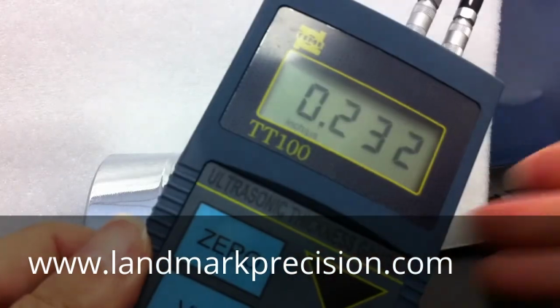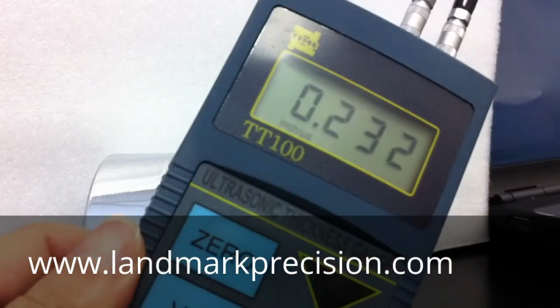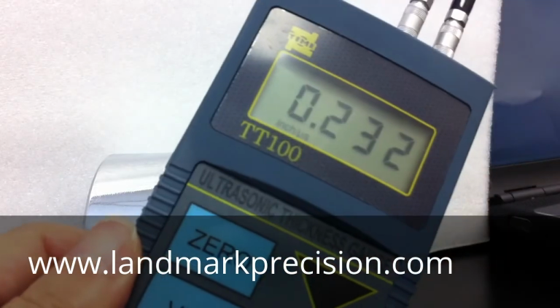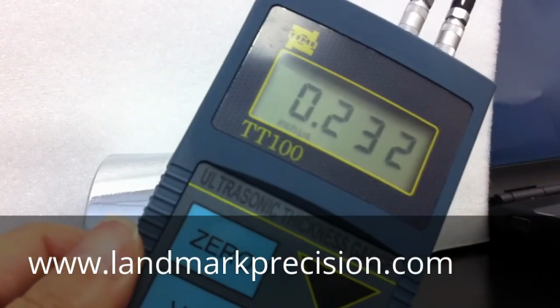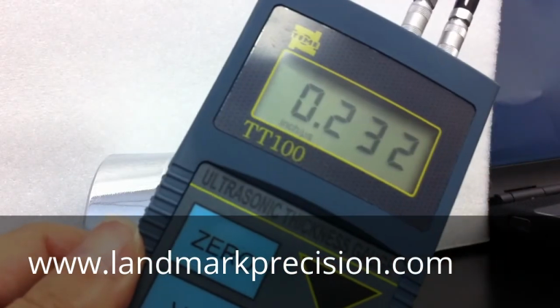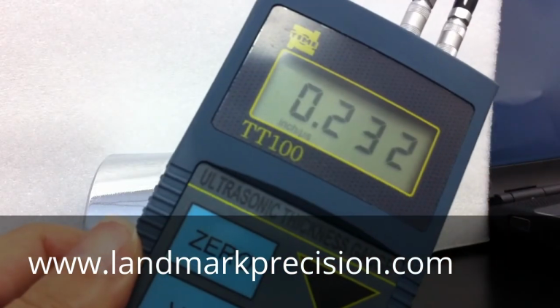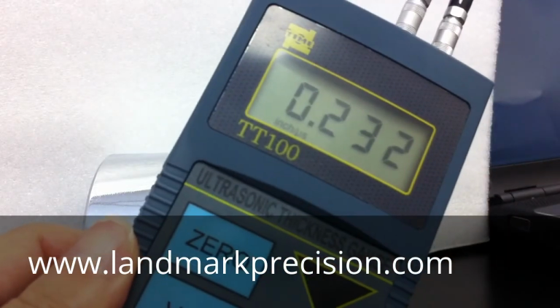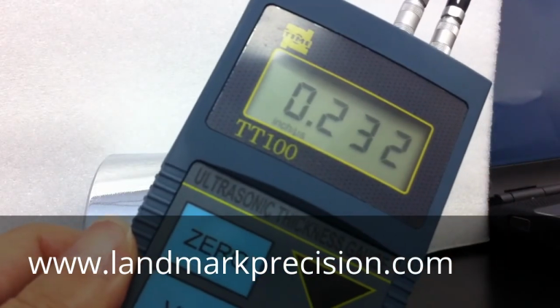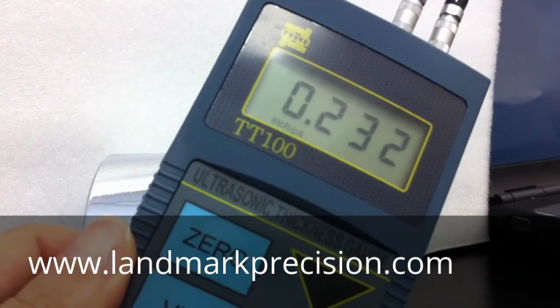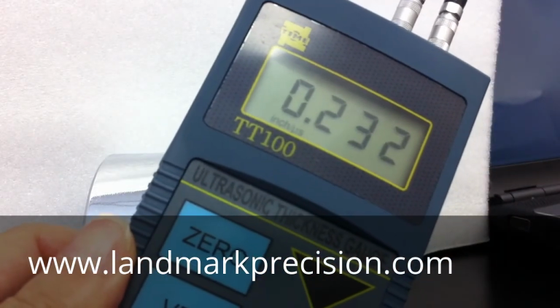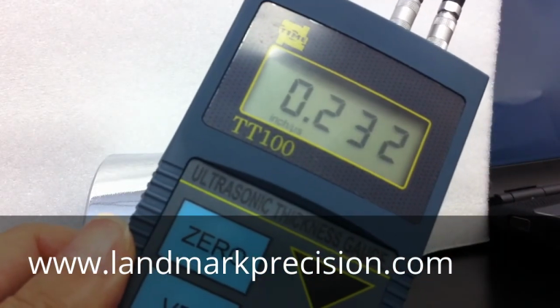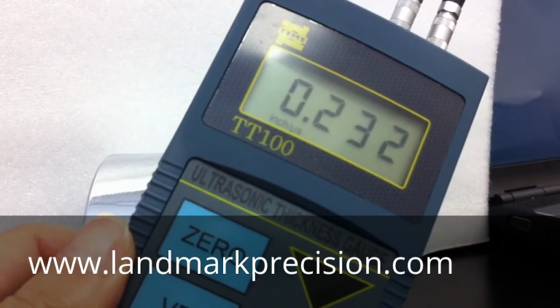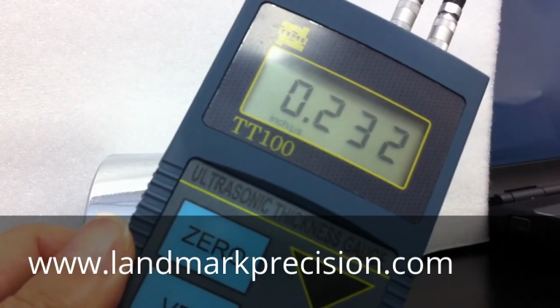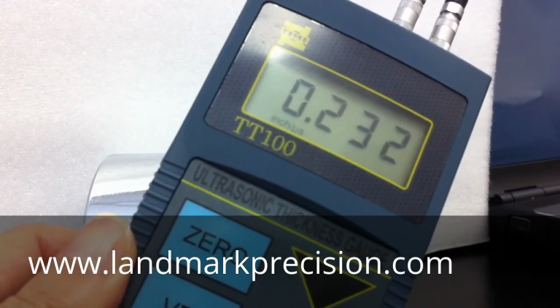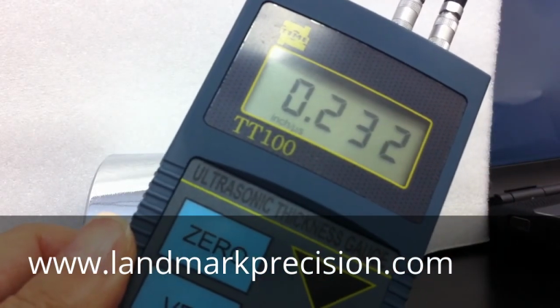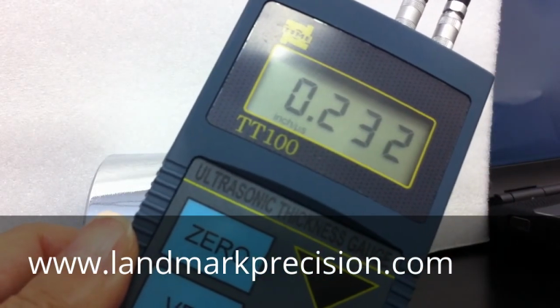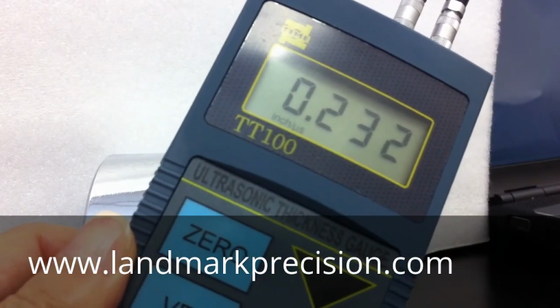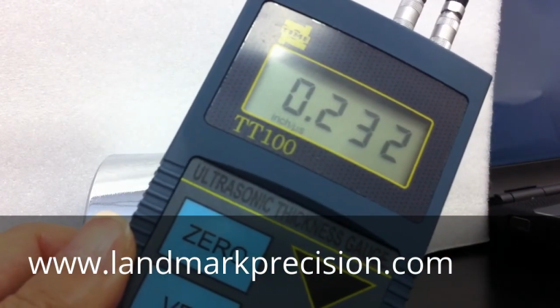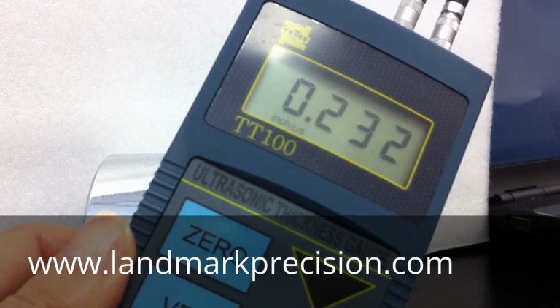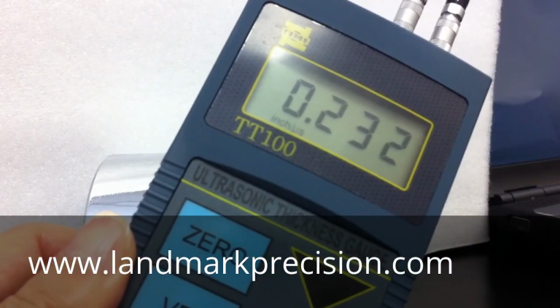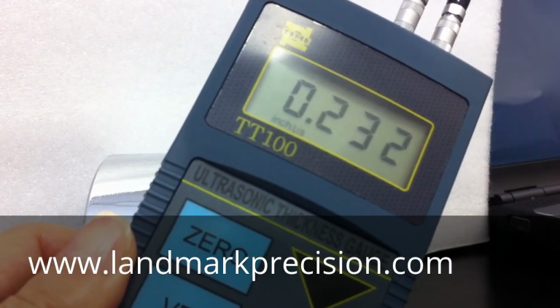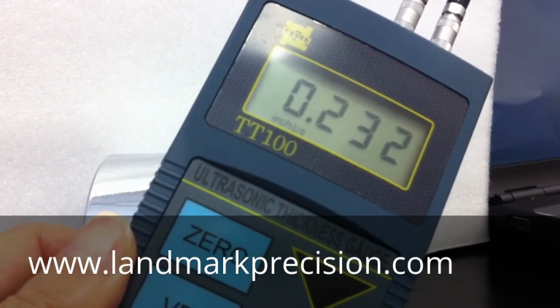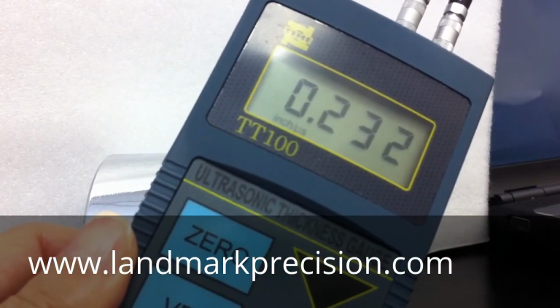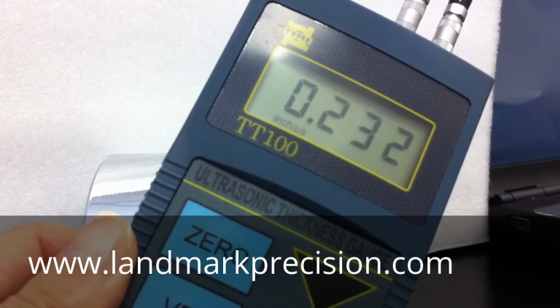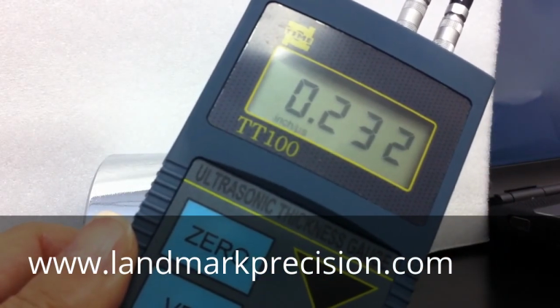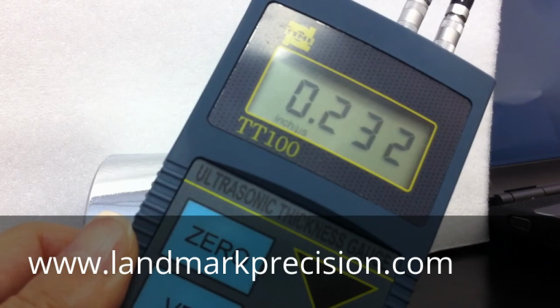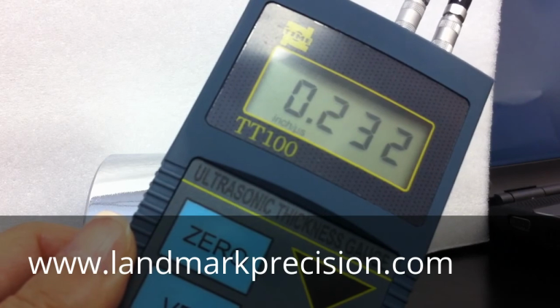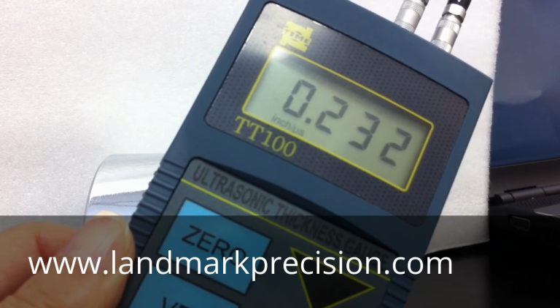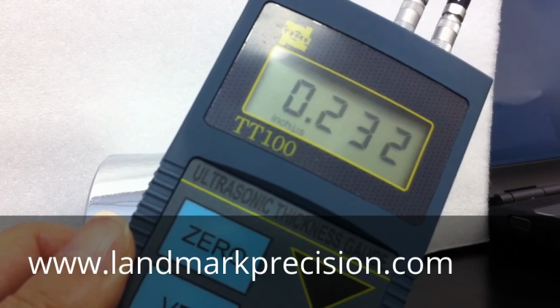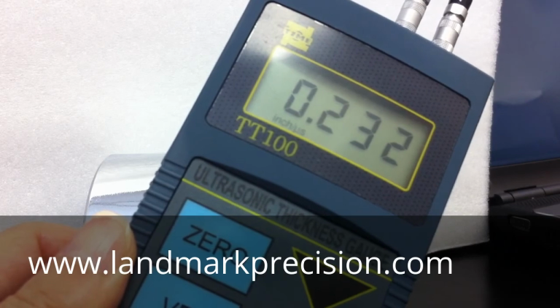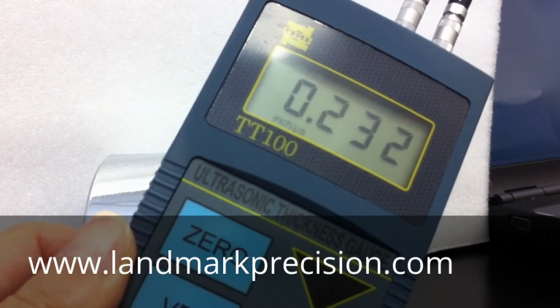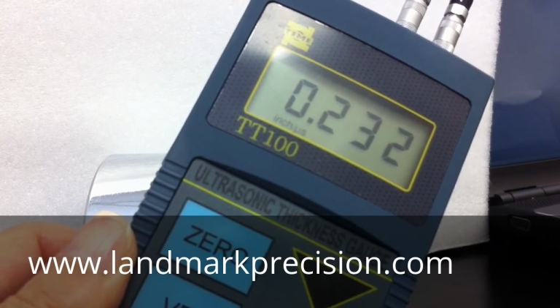Now the unit is in inch mode. To switch from inch mode to millimeter, you do the same.